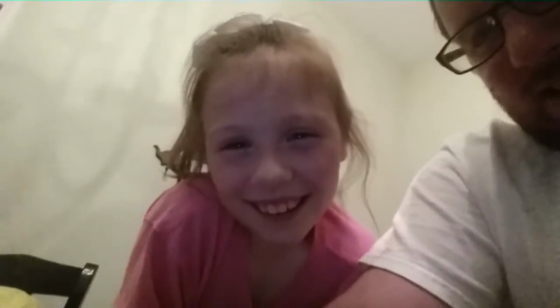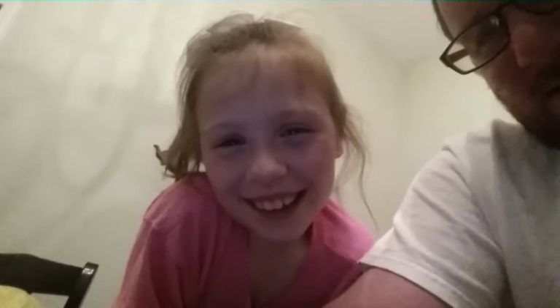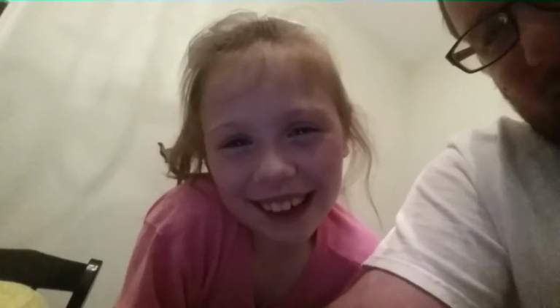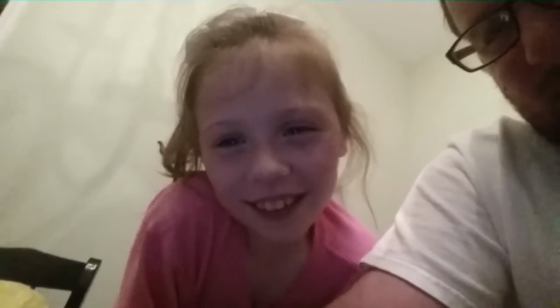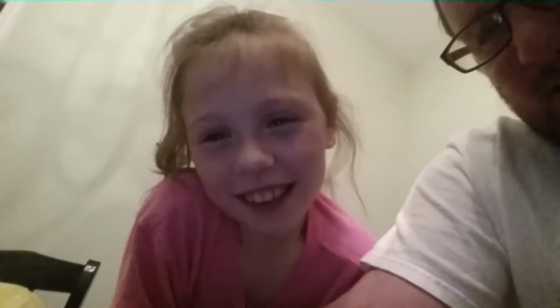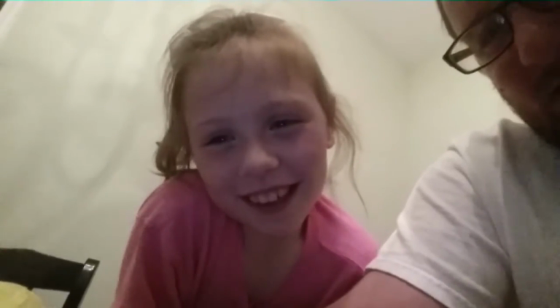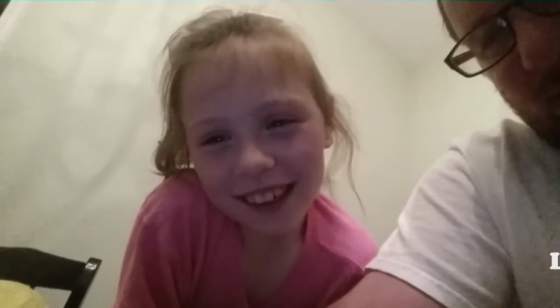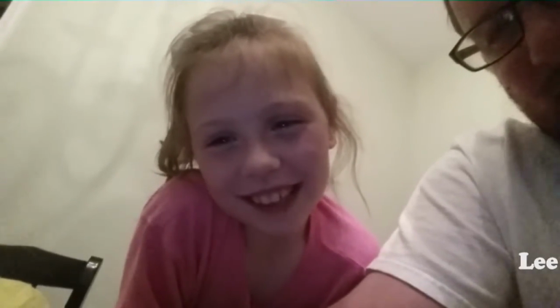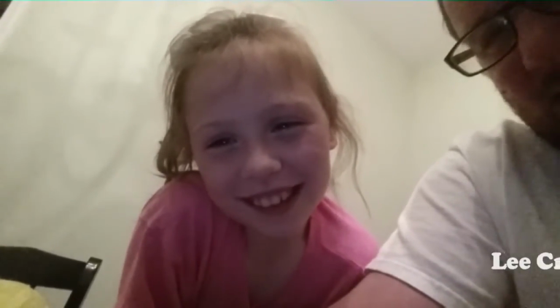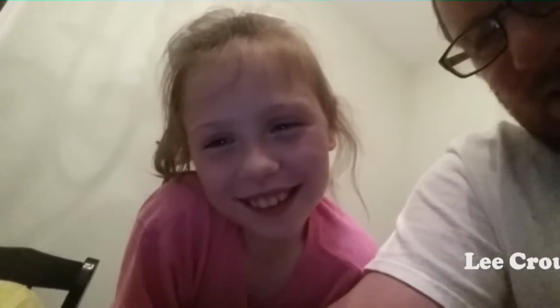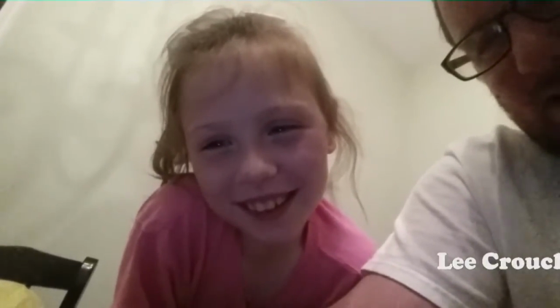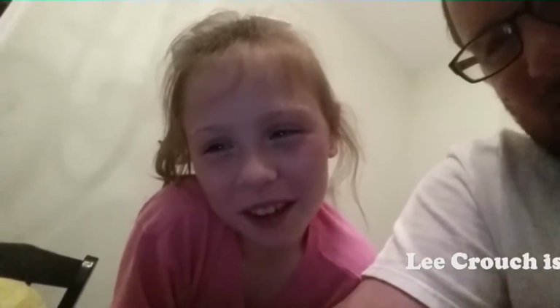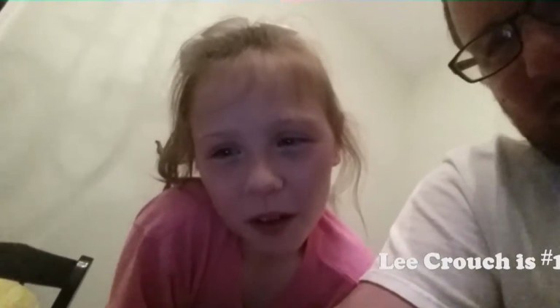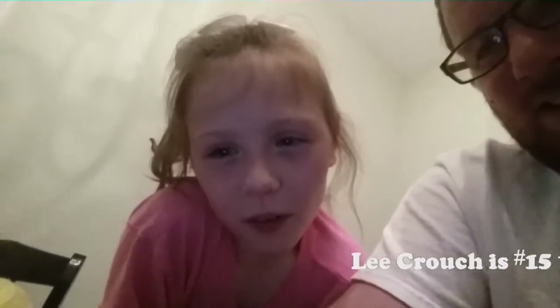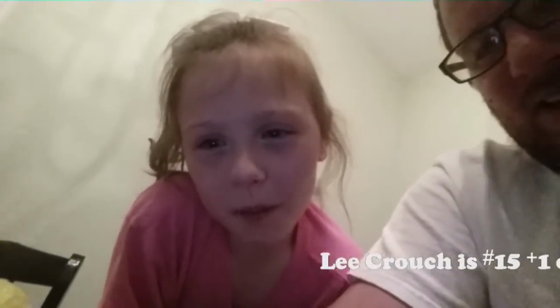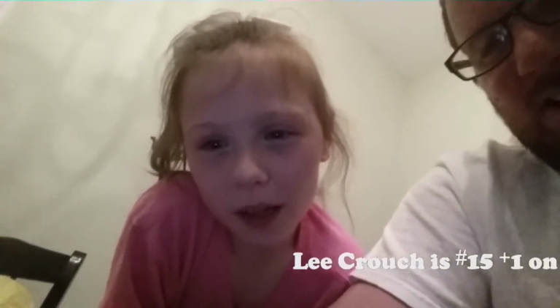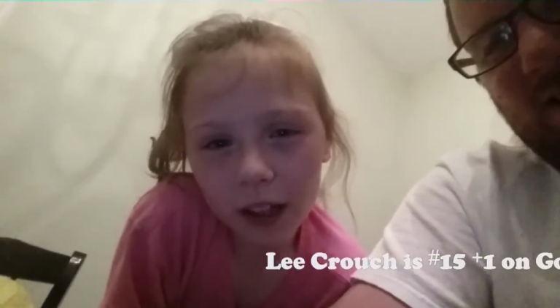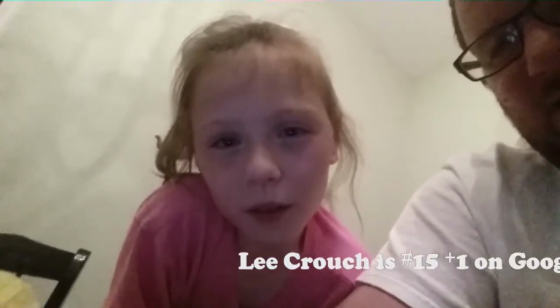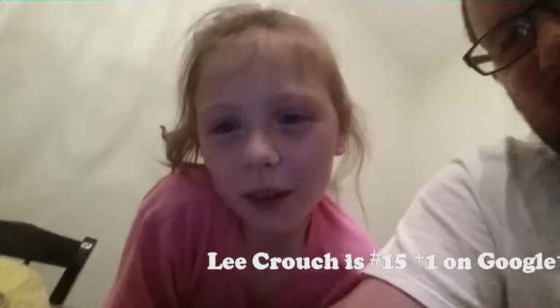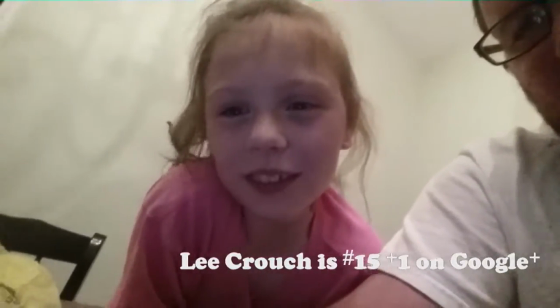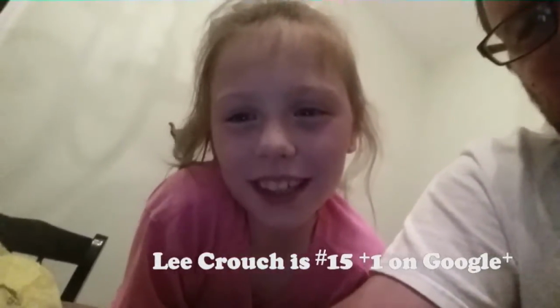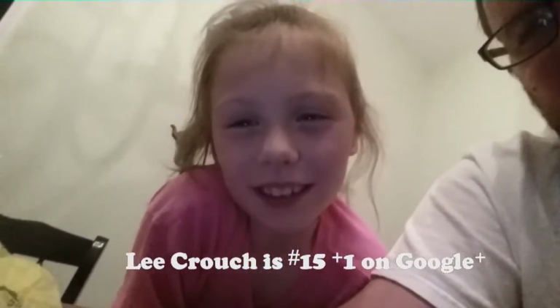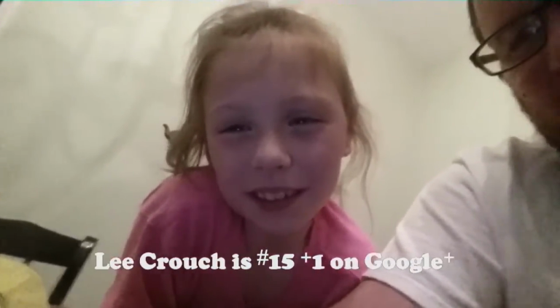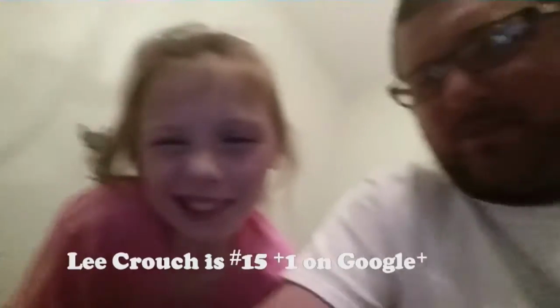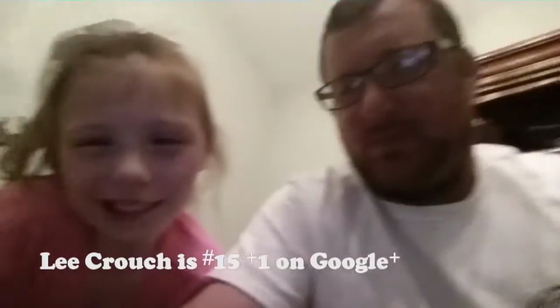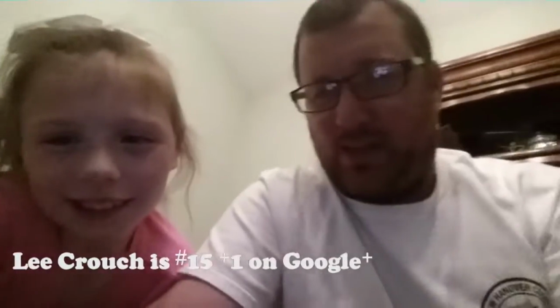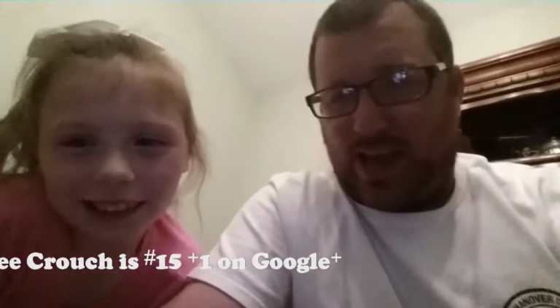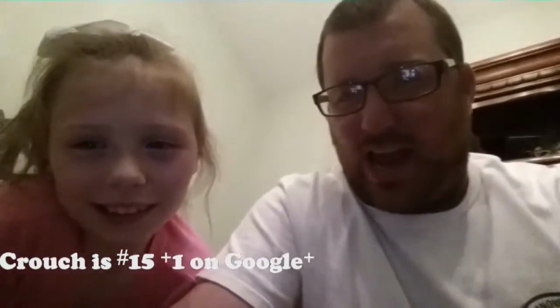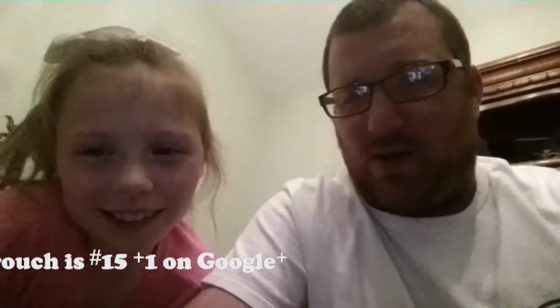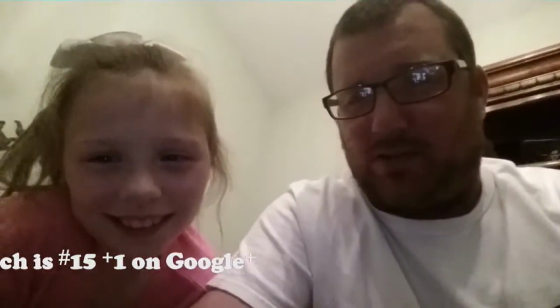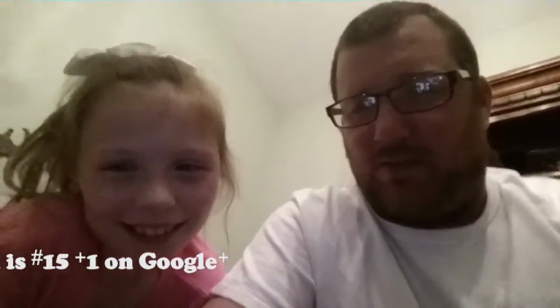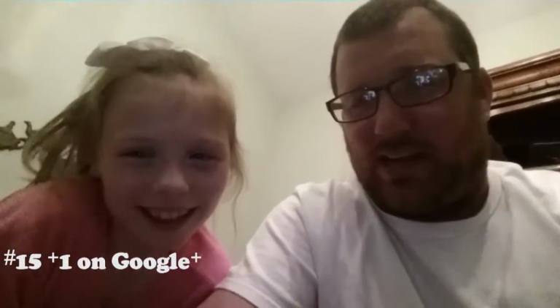Congratulations for the big win of number 15. And now on to the video.